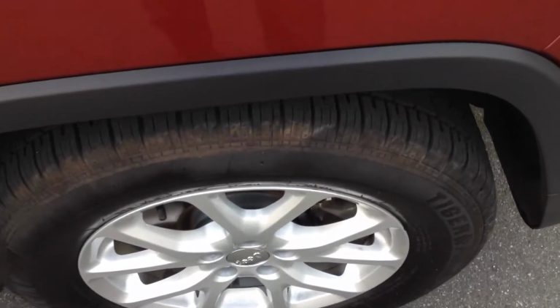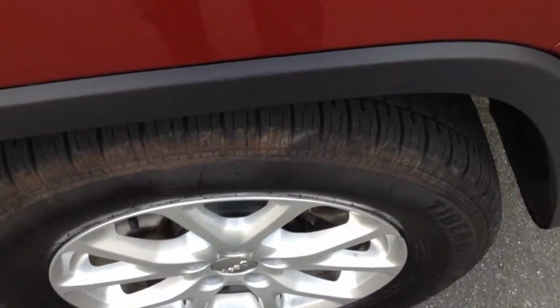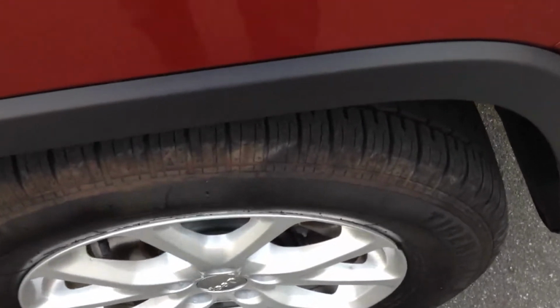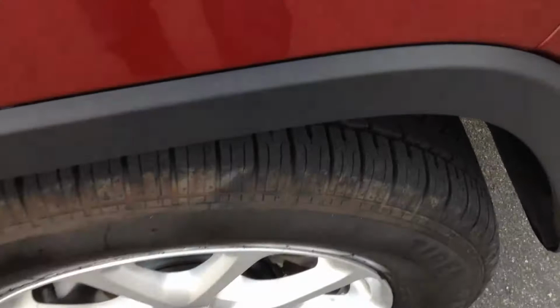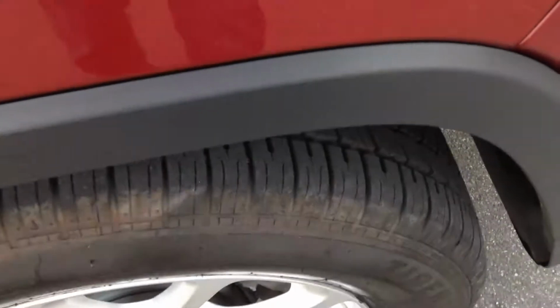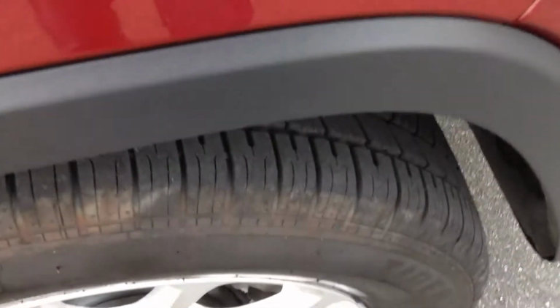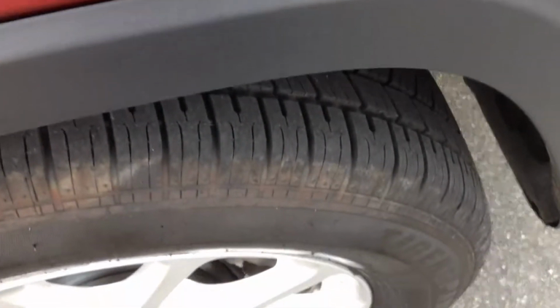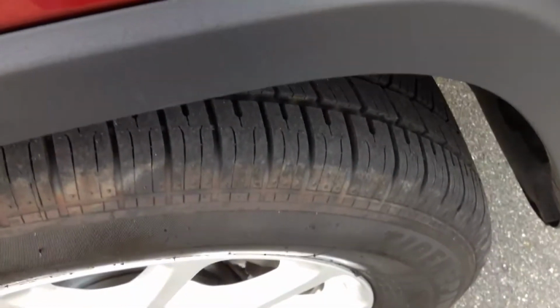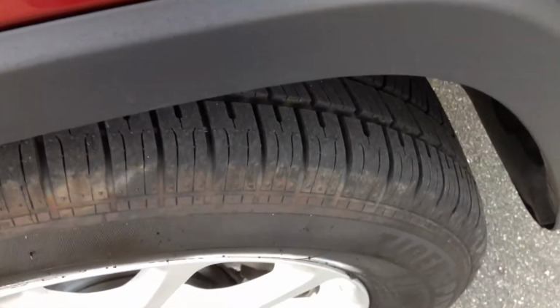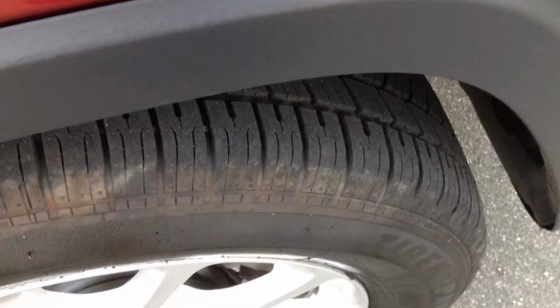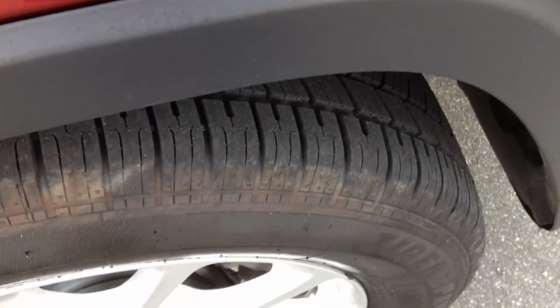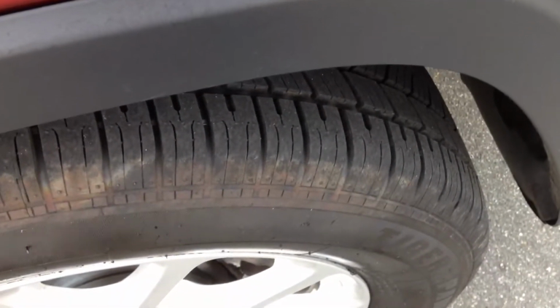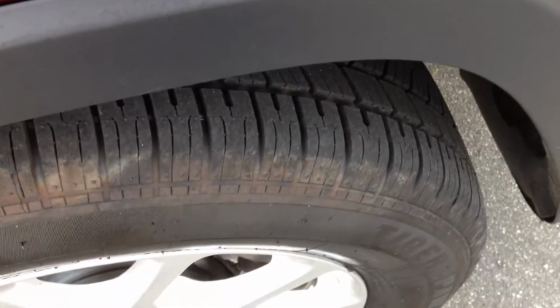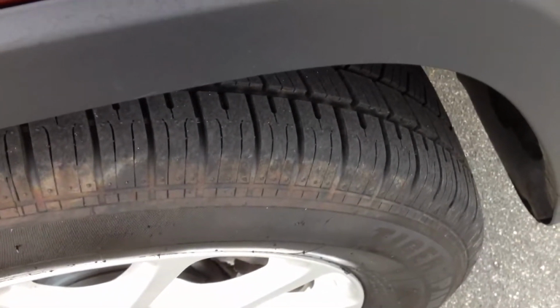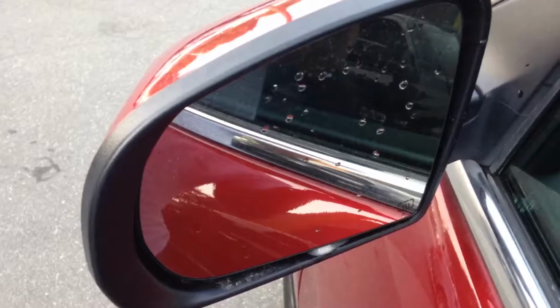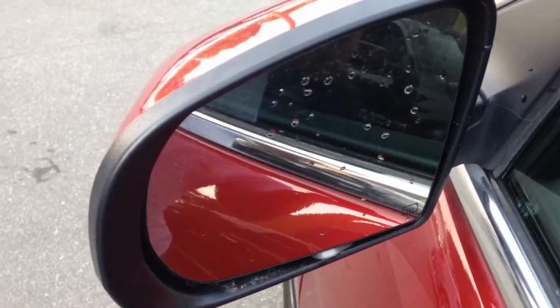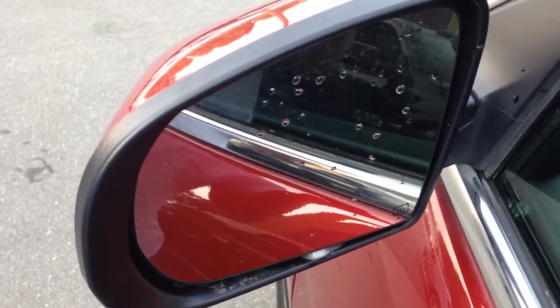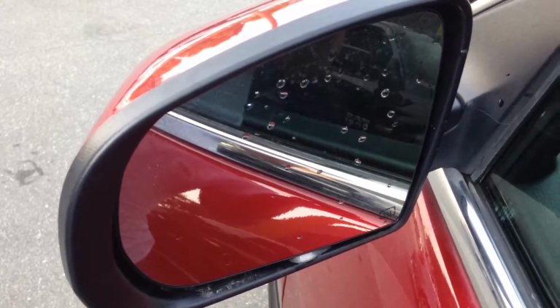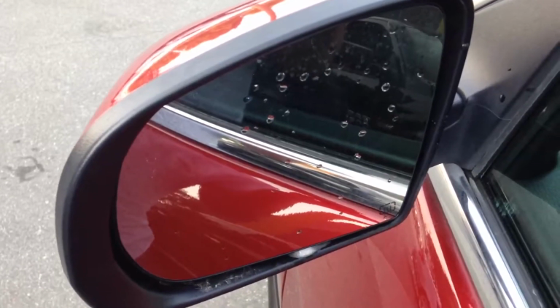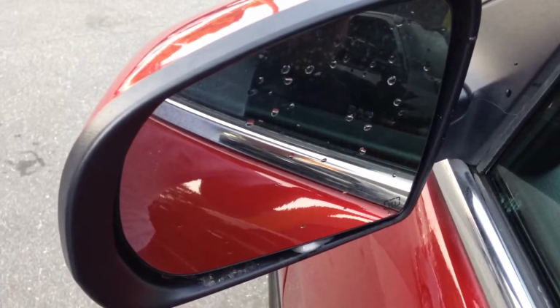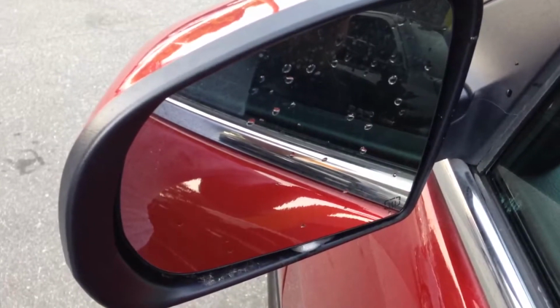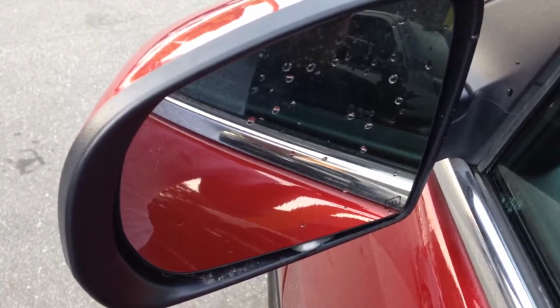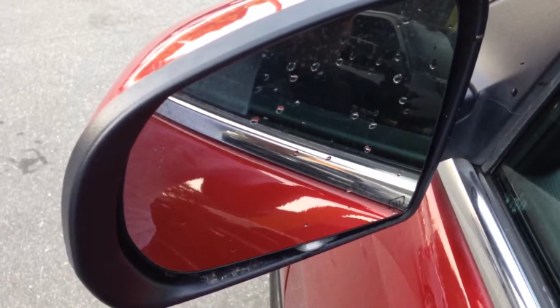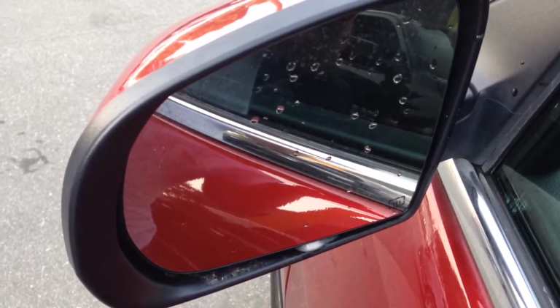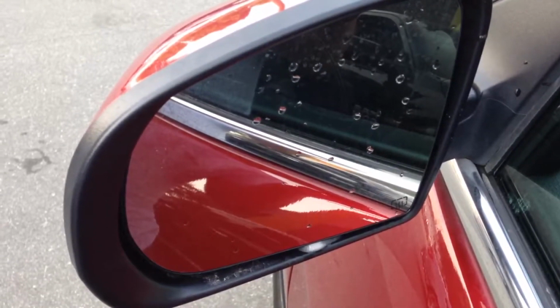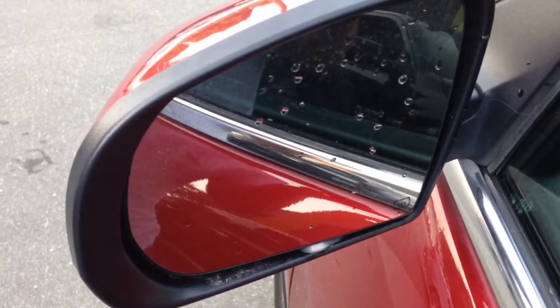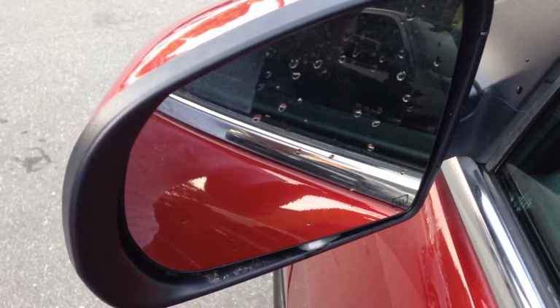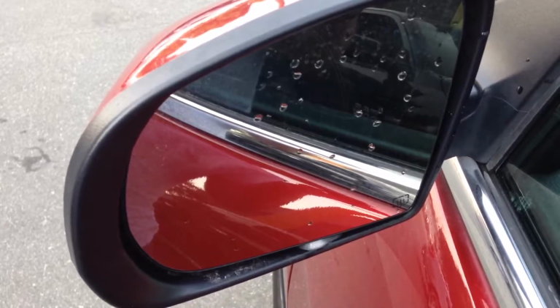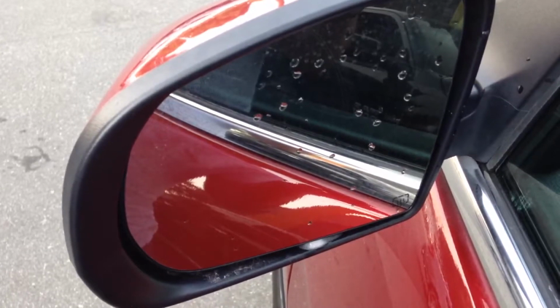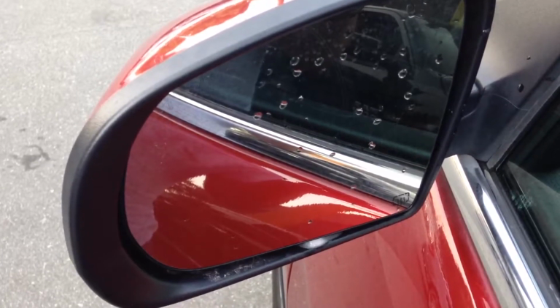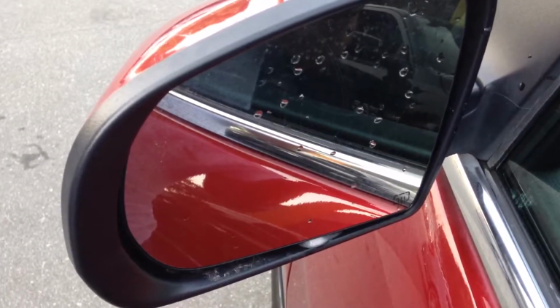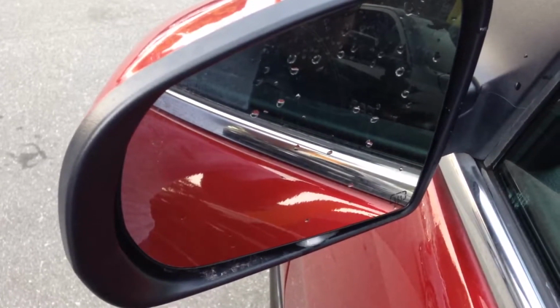Your tires have lots of tread left. It also comes equipped with heated exterior mirrors for wintertime.